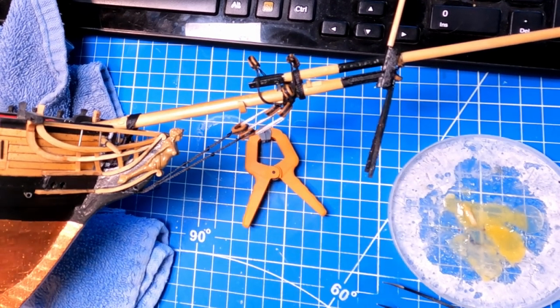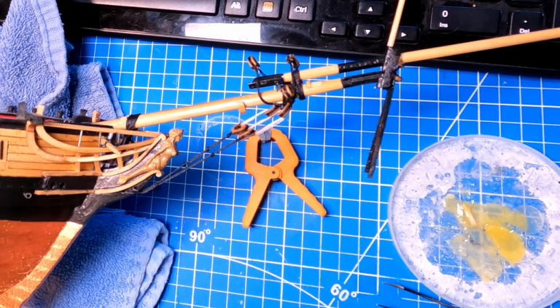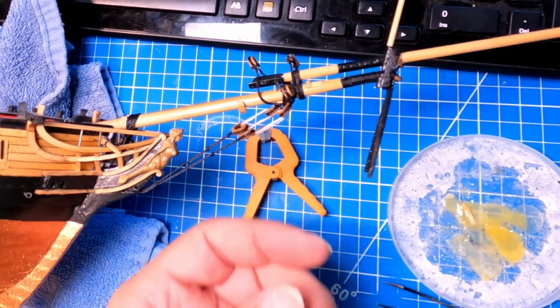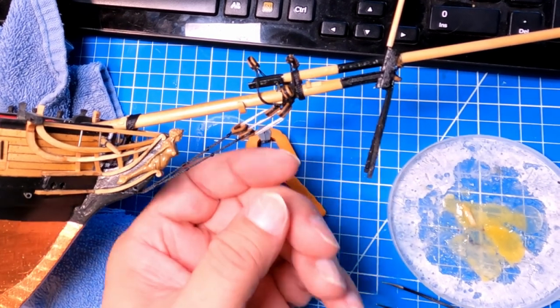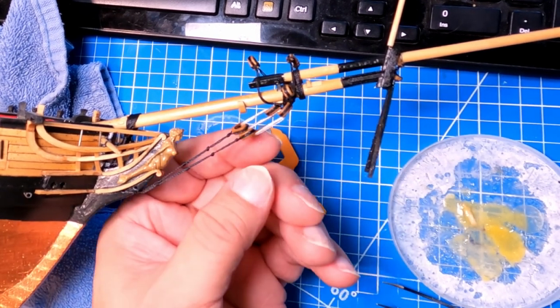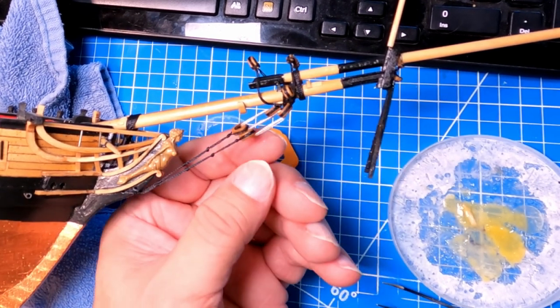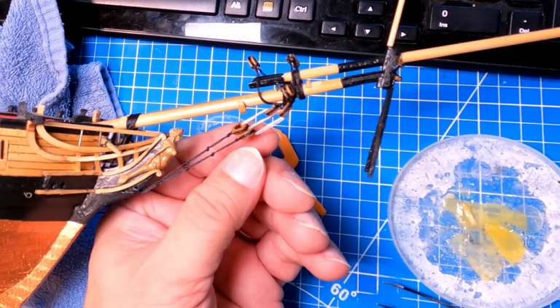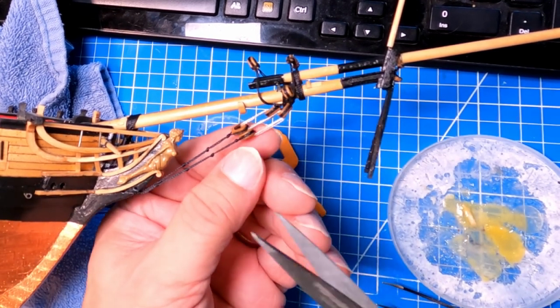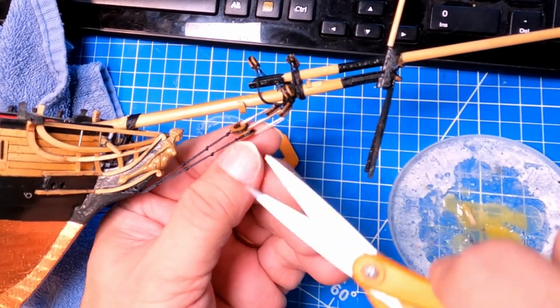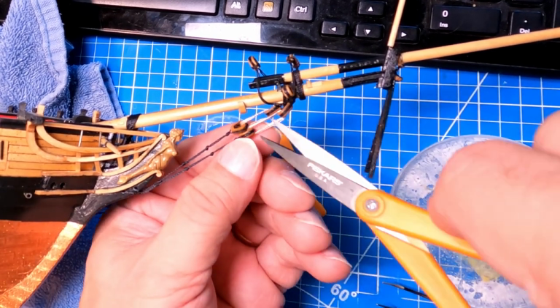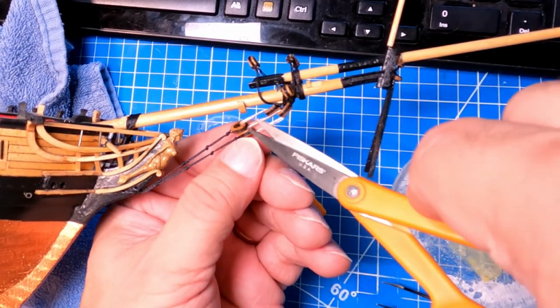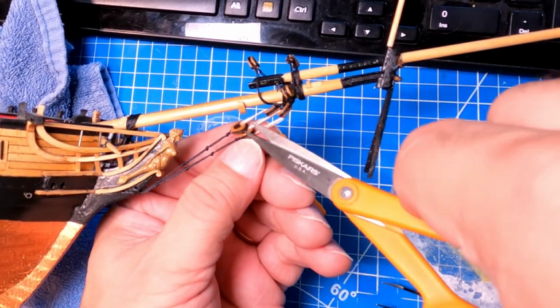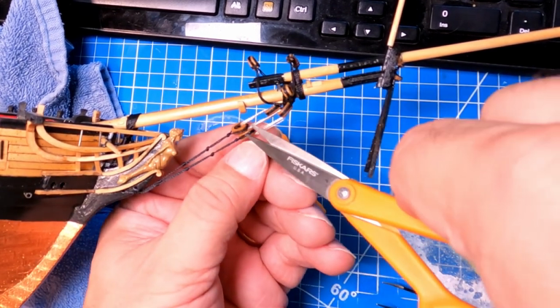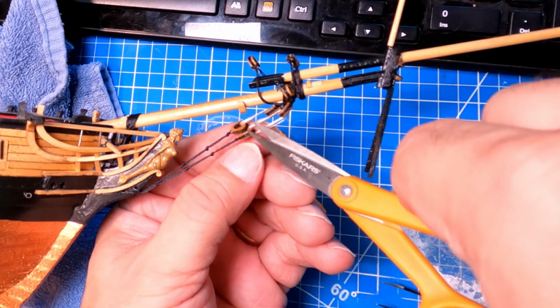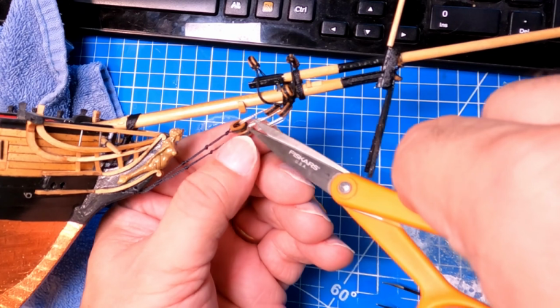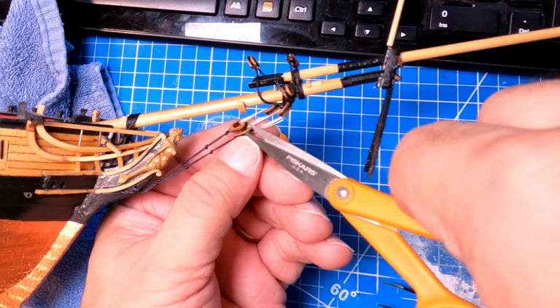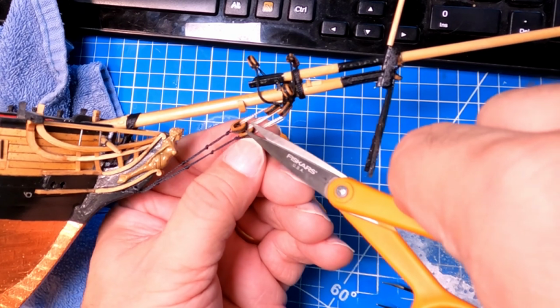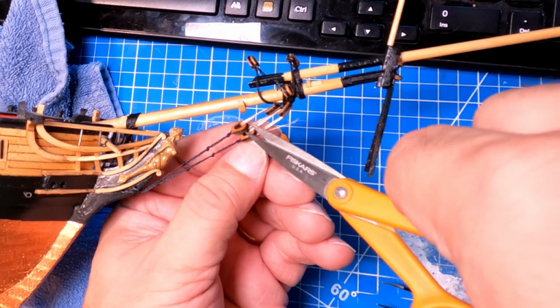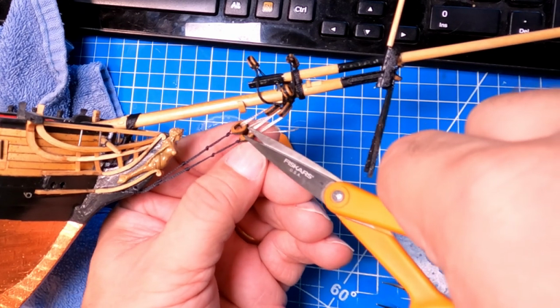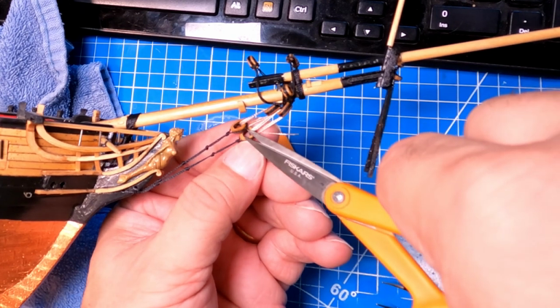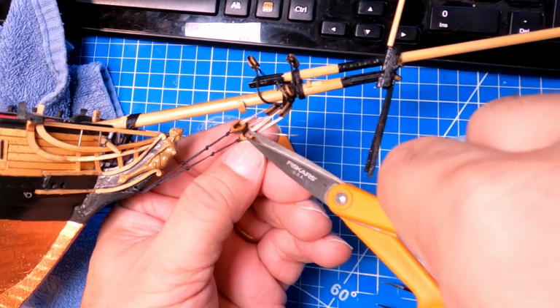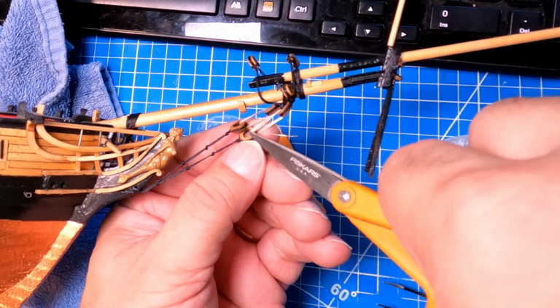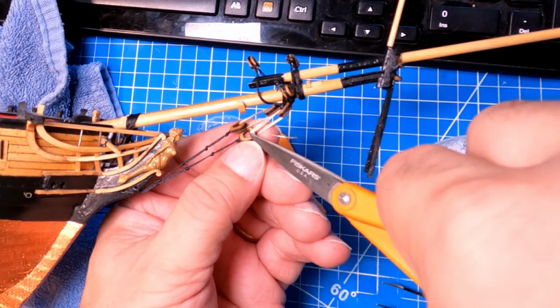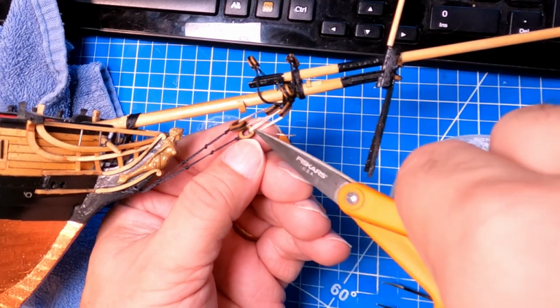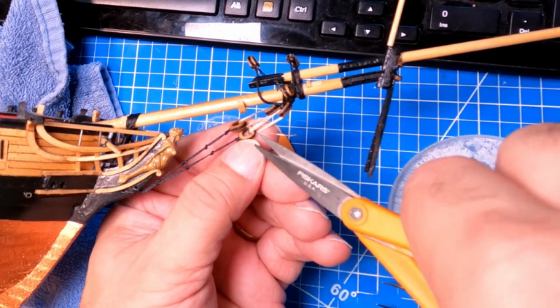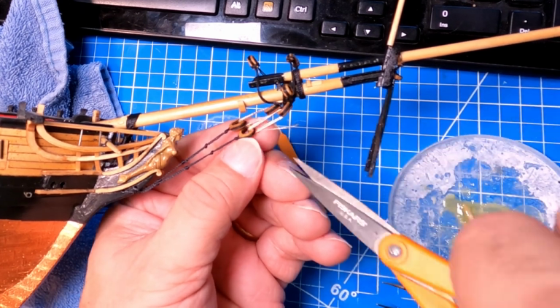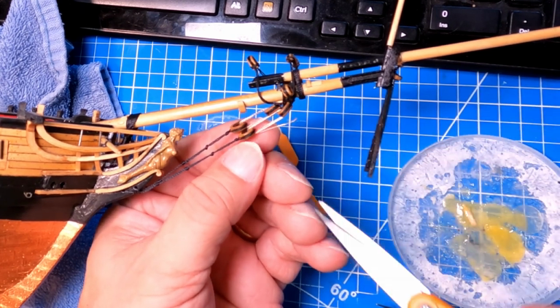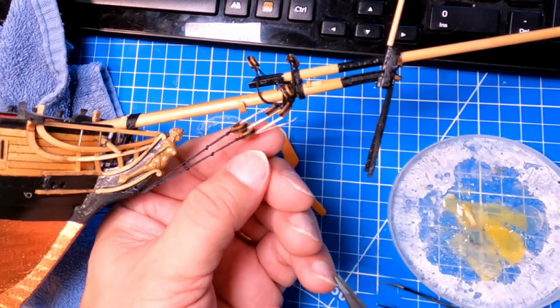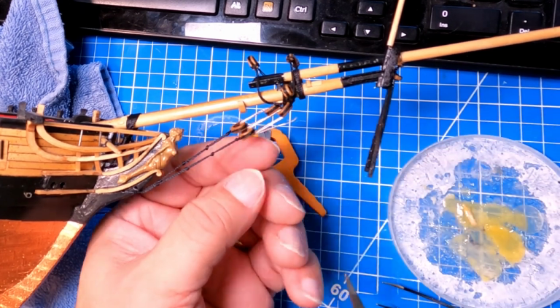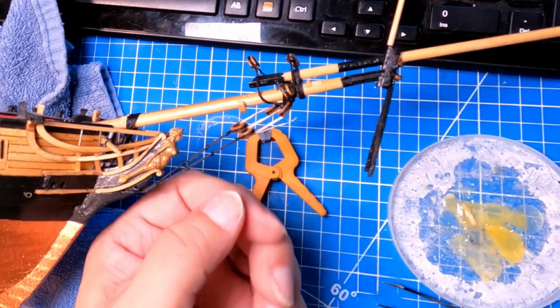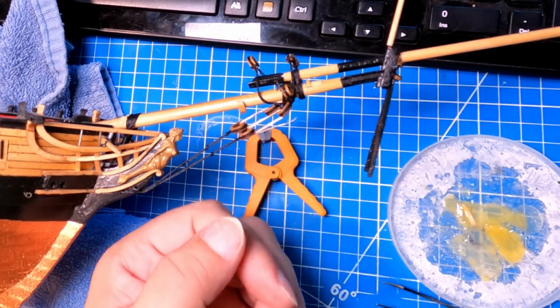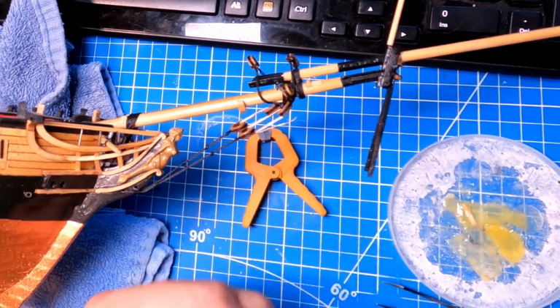If anybody knows how to tie them properly, please put a comment on the video and let me know if there's a place I can see that. For now I think these will suffice — oops, the thing came out. I'll go ahead and fix that.